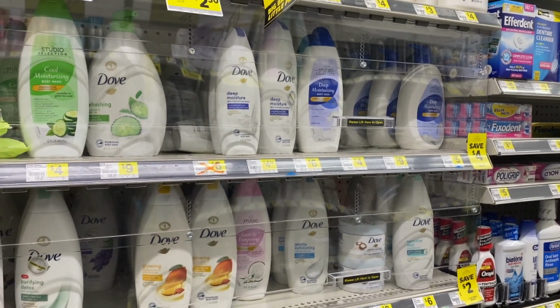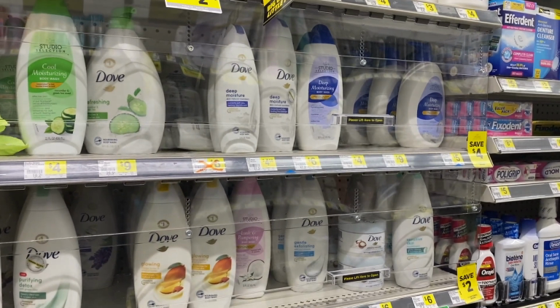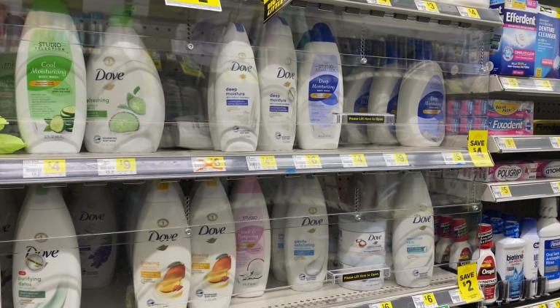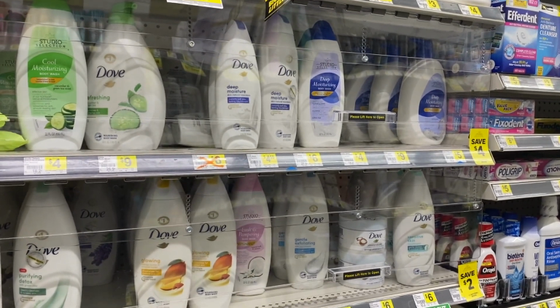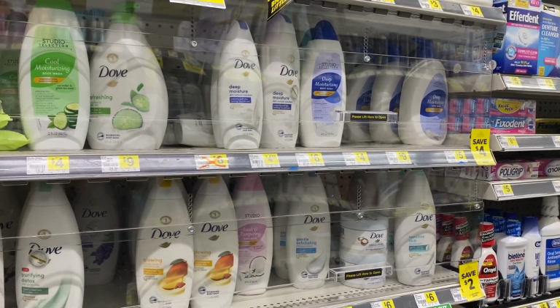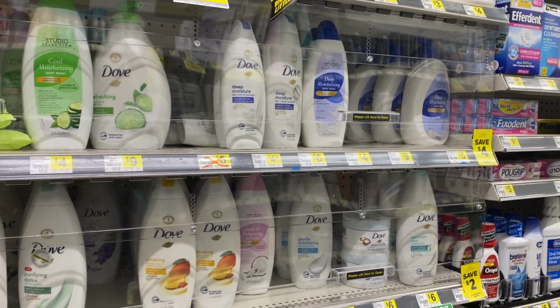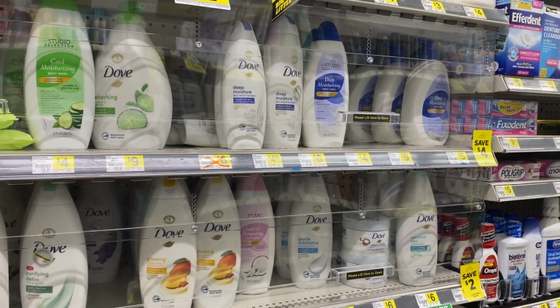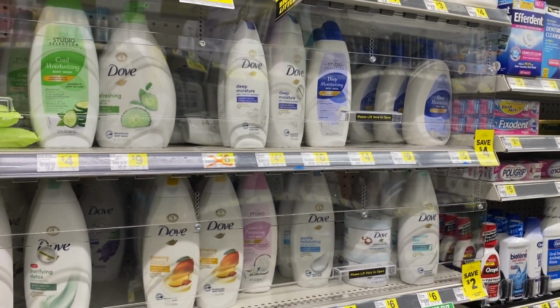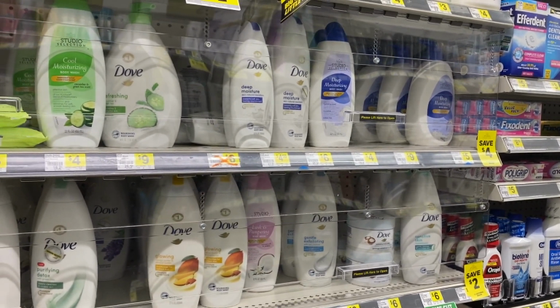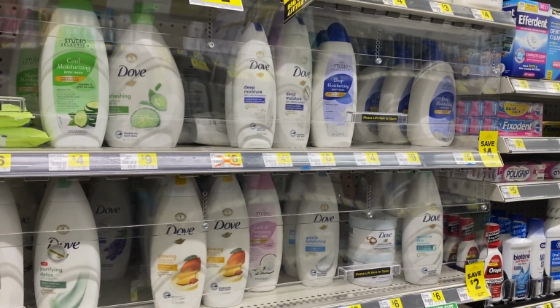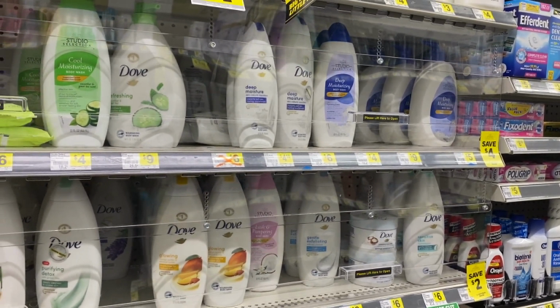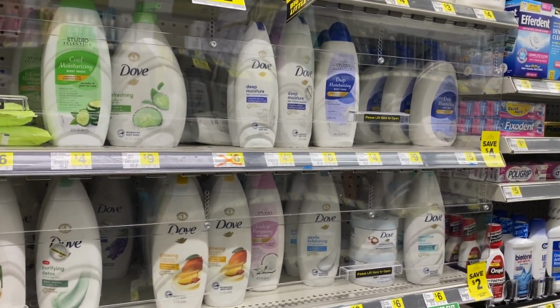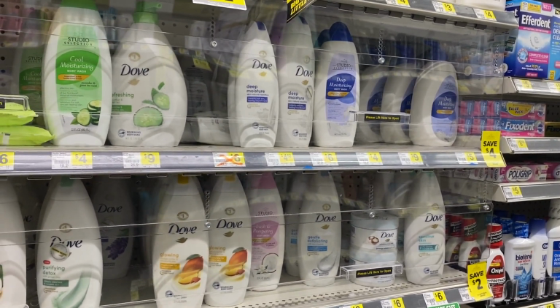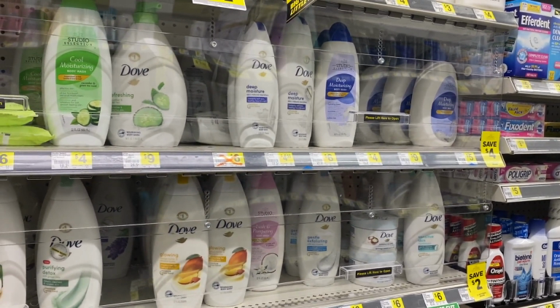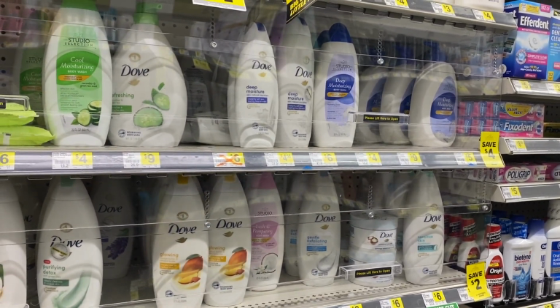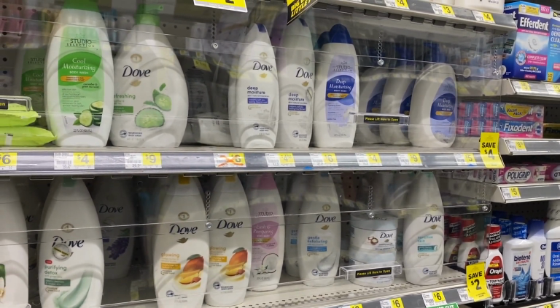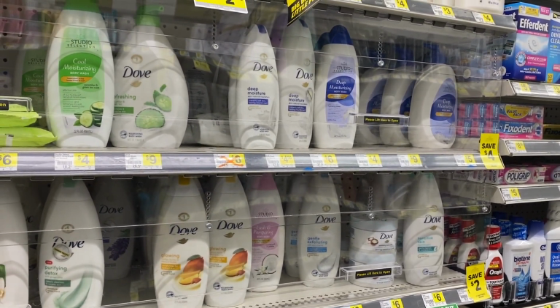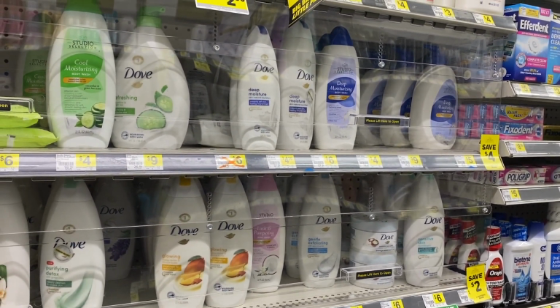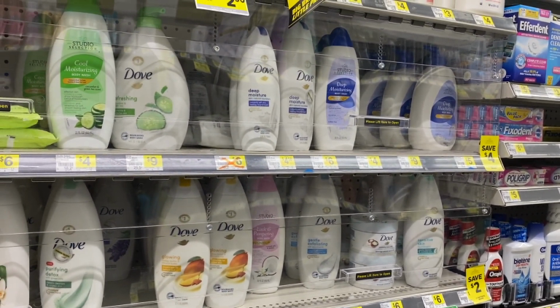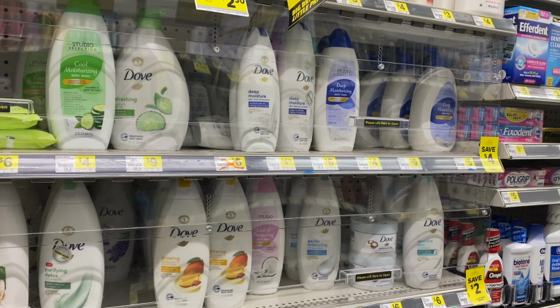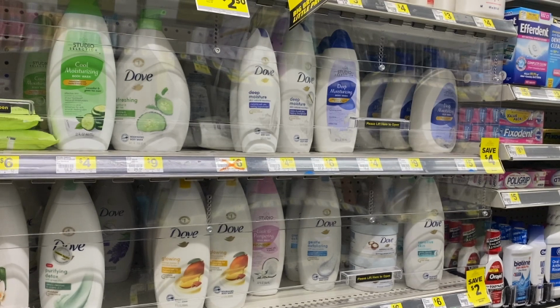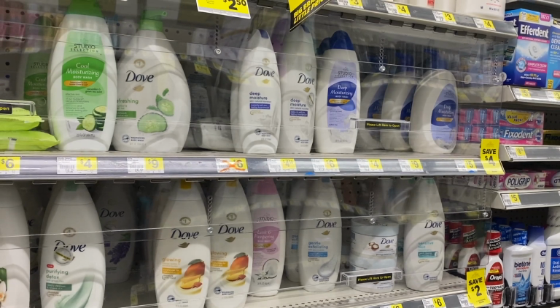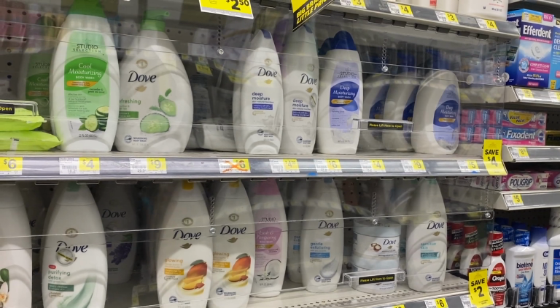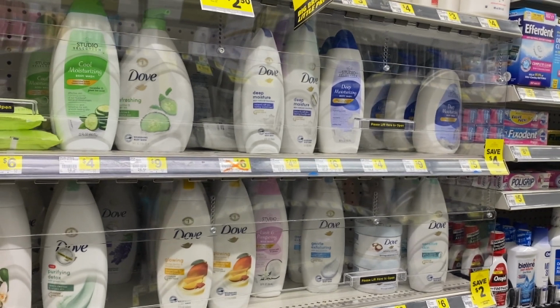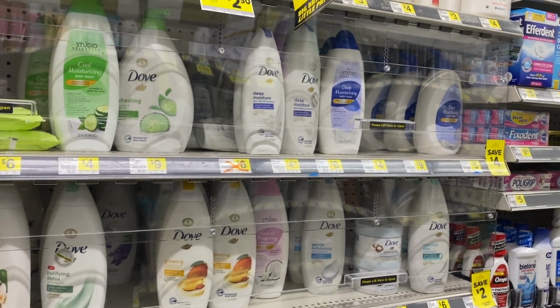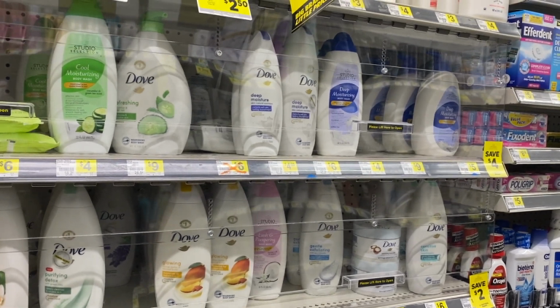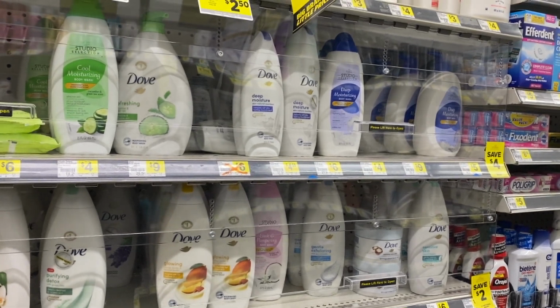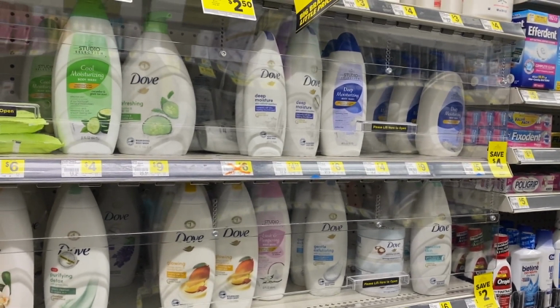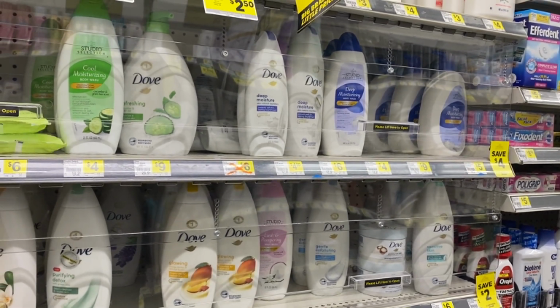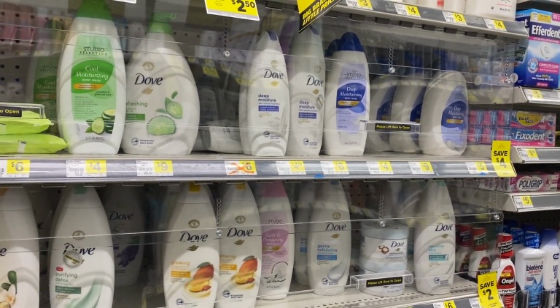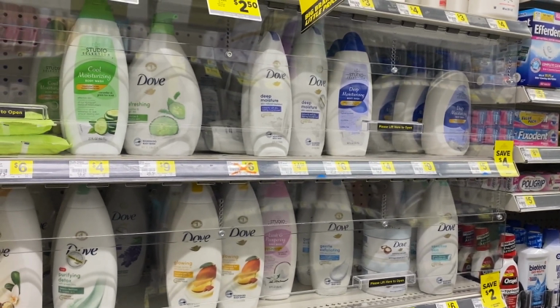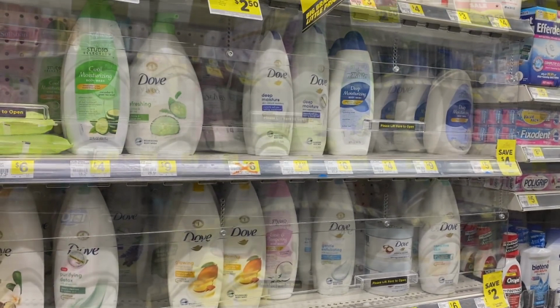We're at Dollar General and I feel like it's been a long time since we've been to DG in the middle of the day, especially in the middle of the week.